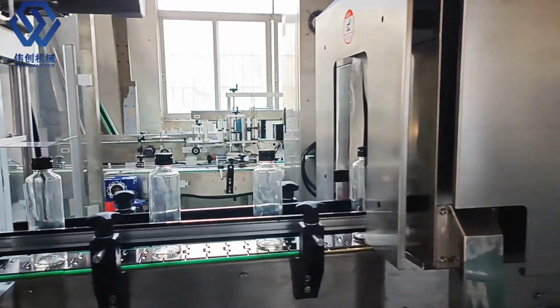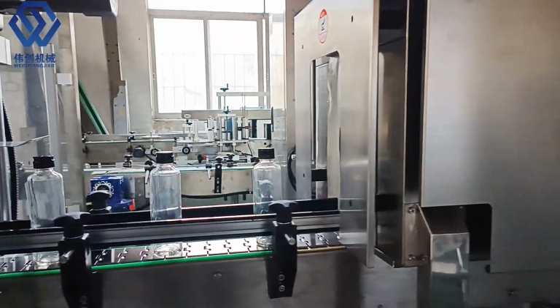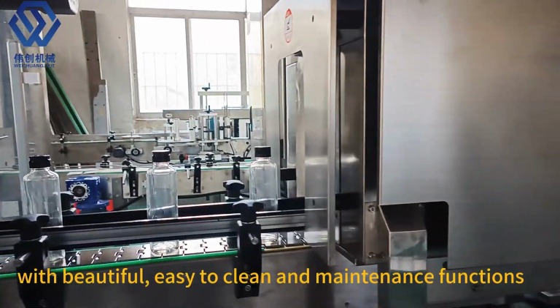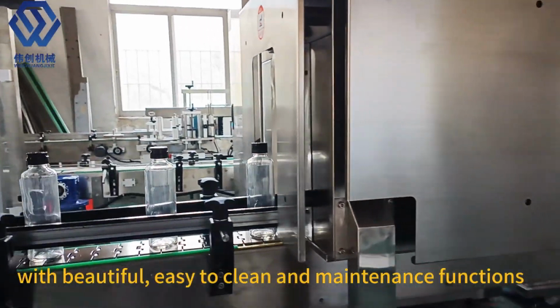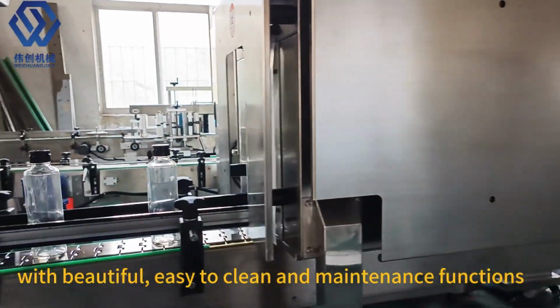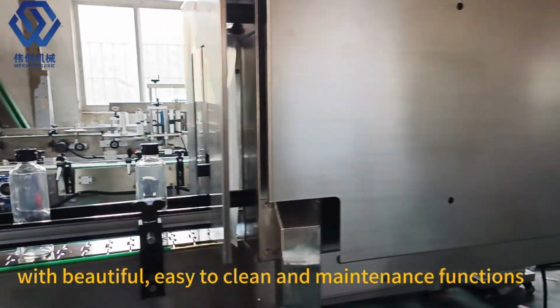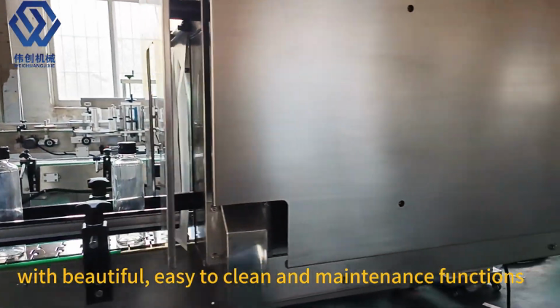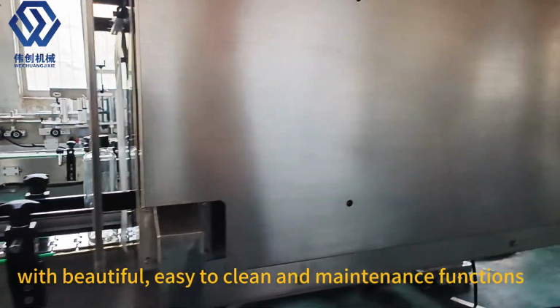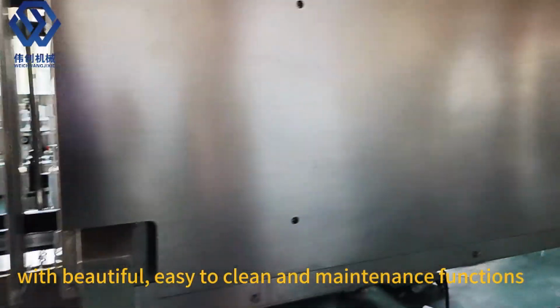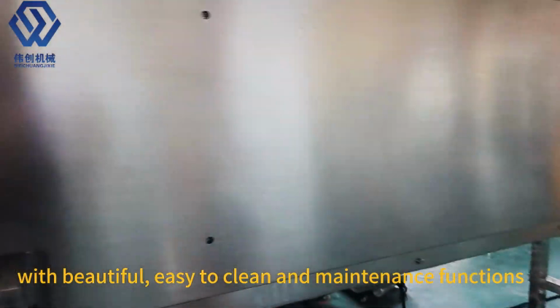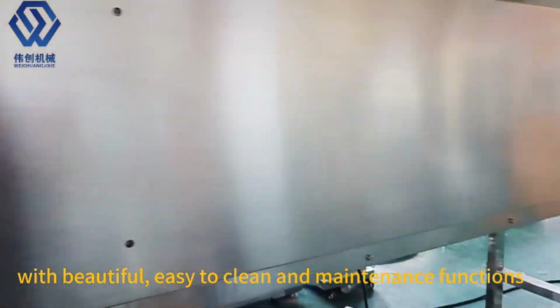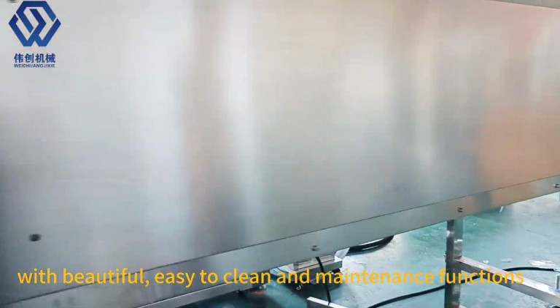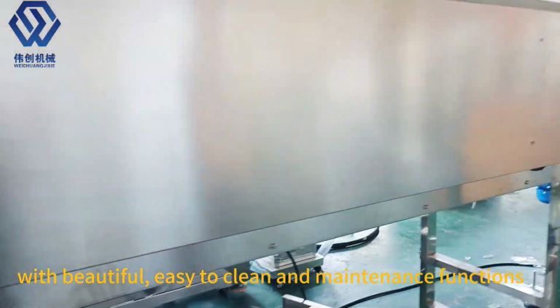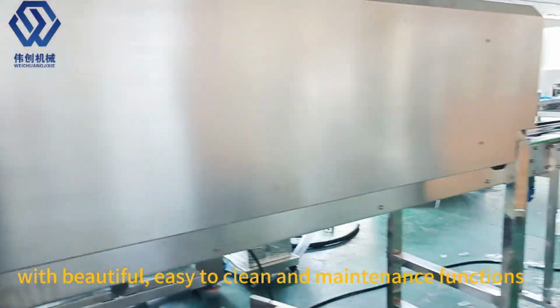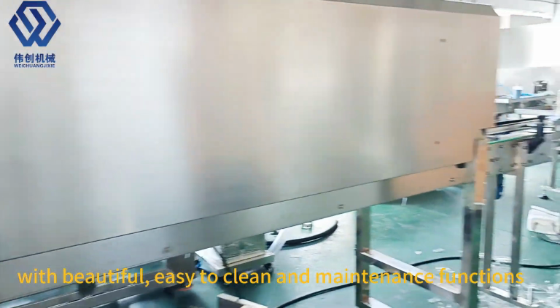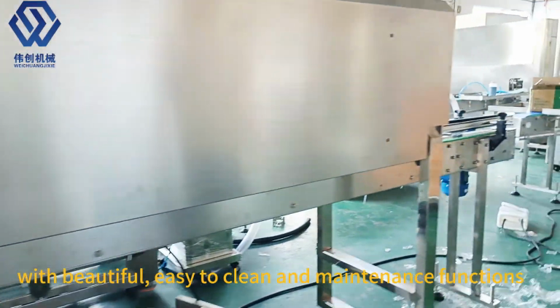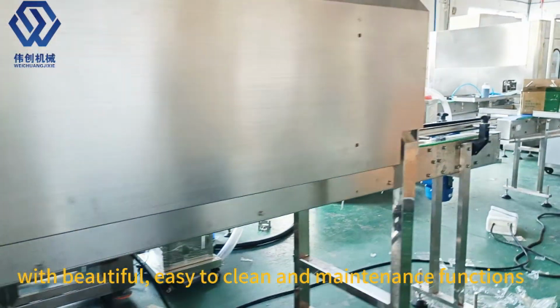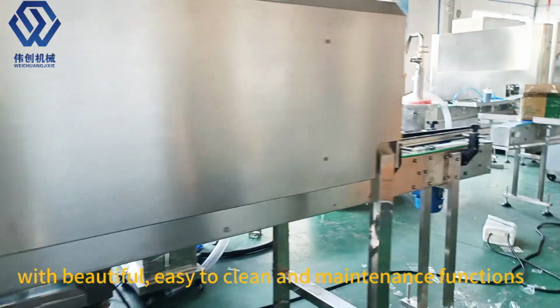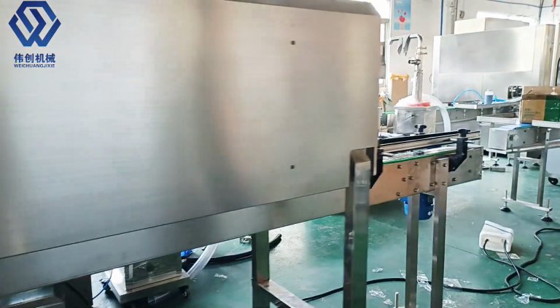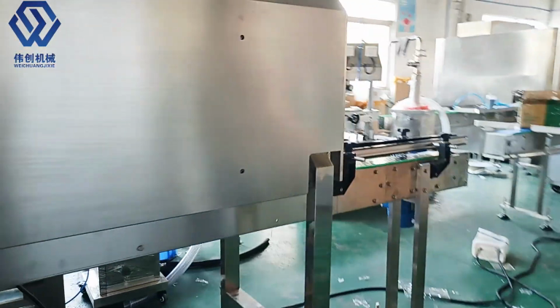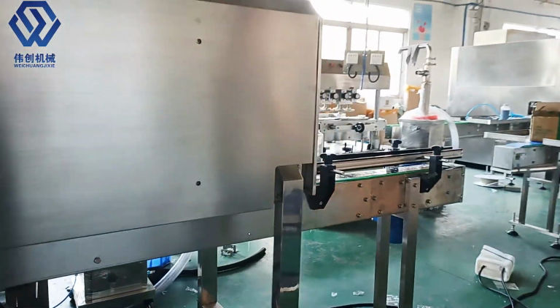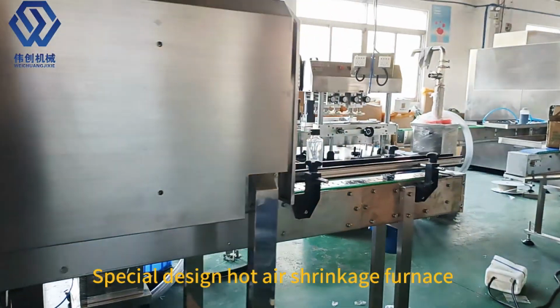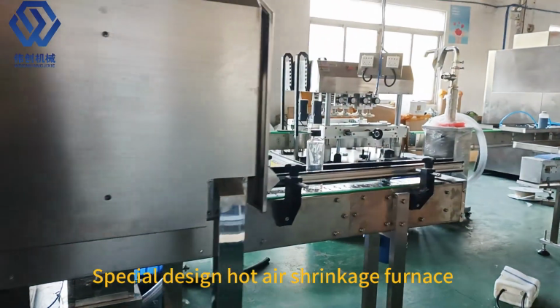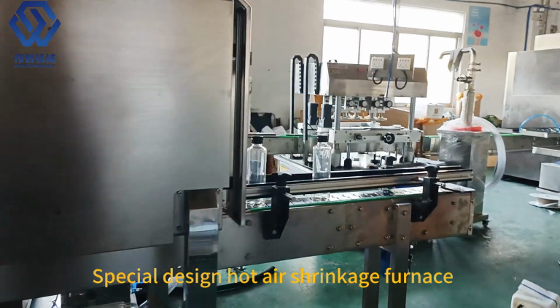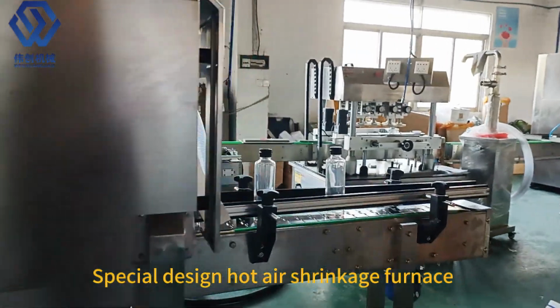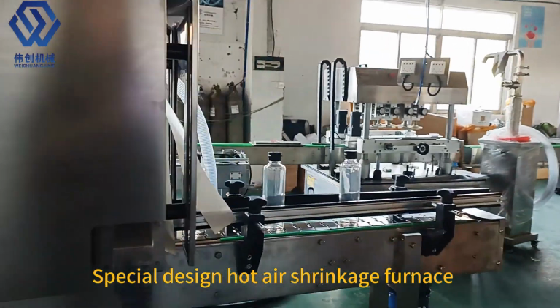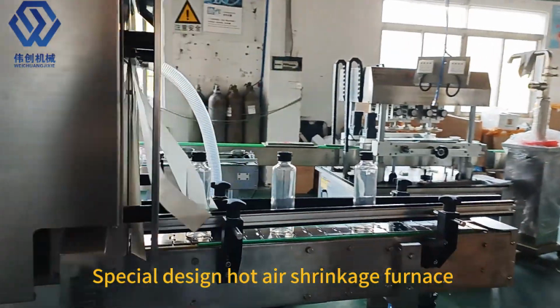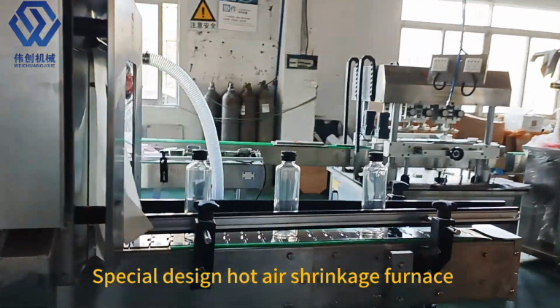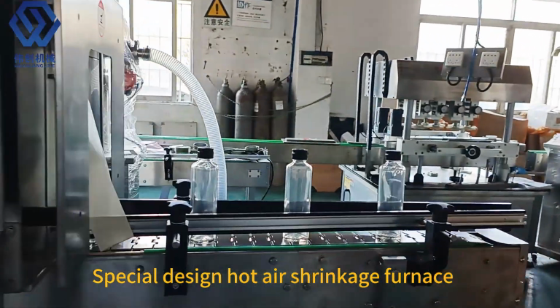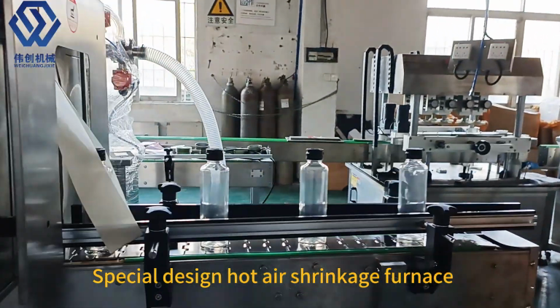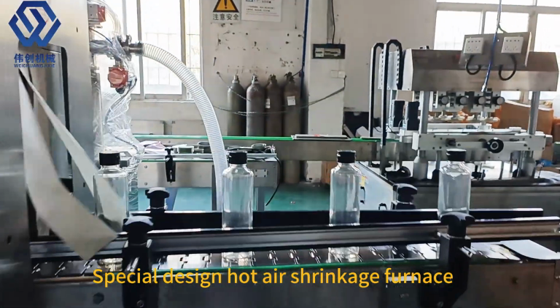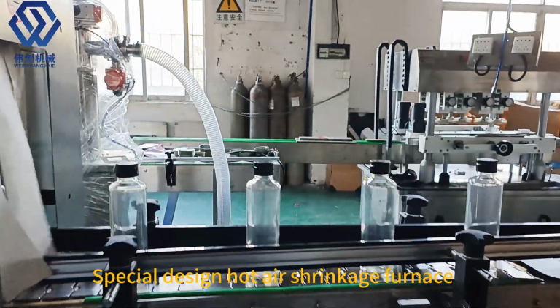With beautiful, easy to clean and maintenance functions. Special design hot air shrinkage furnace.